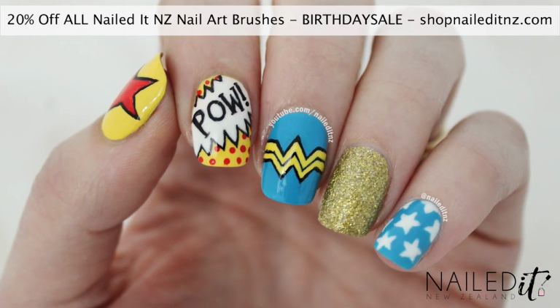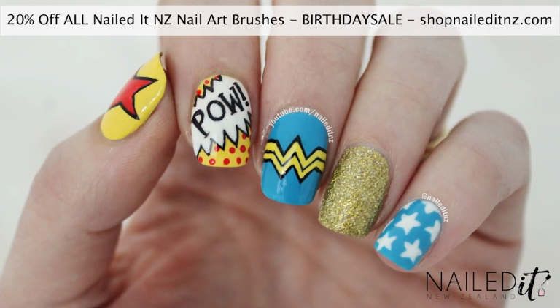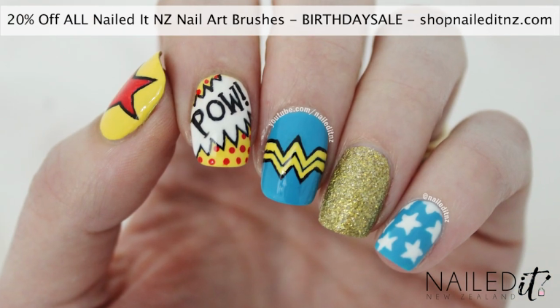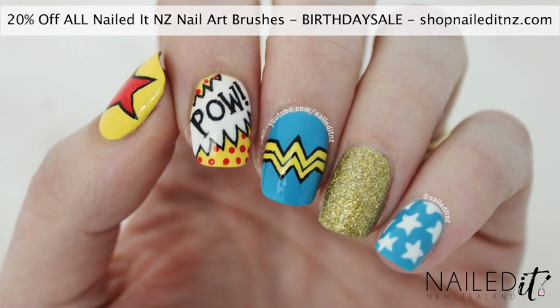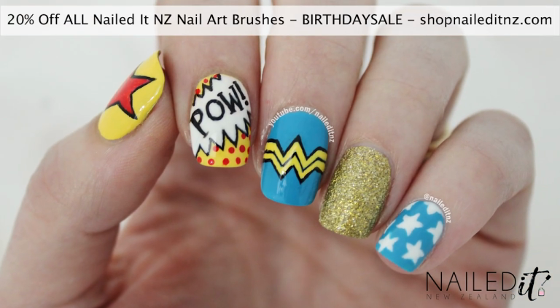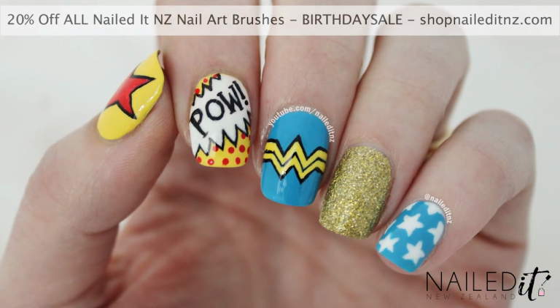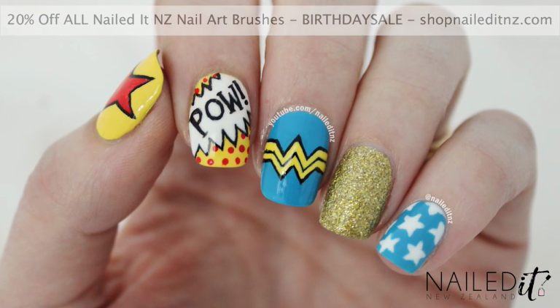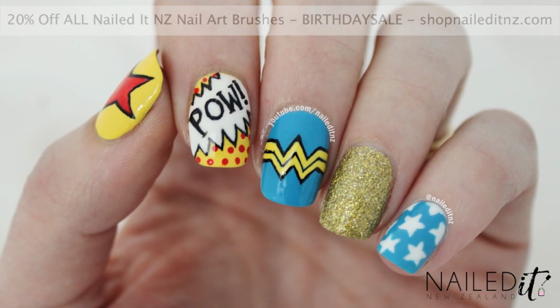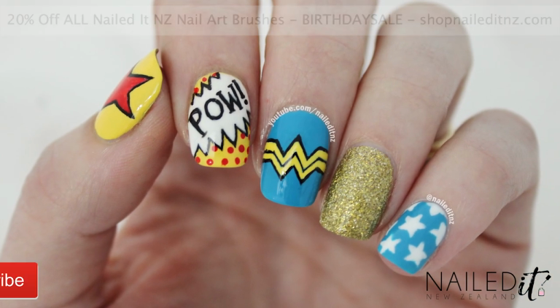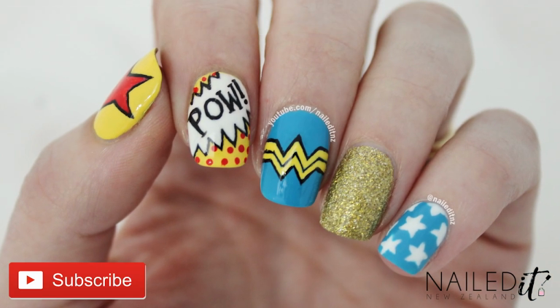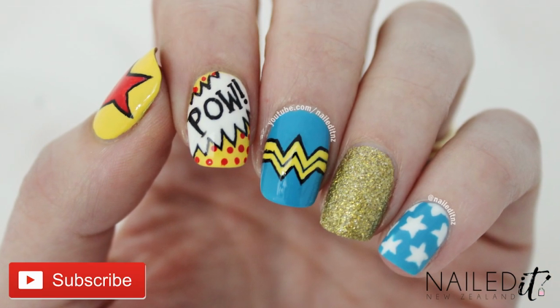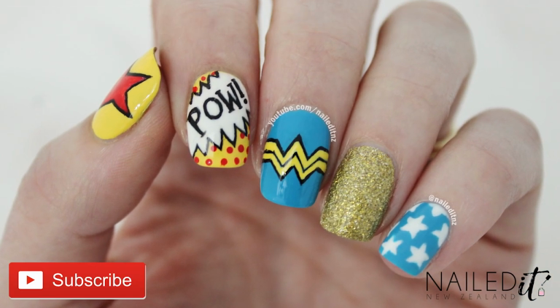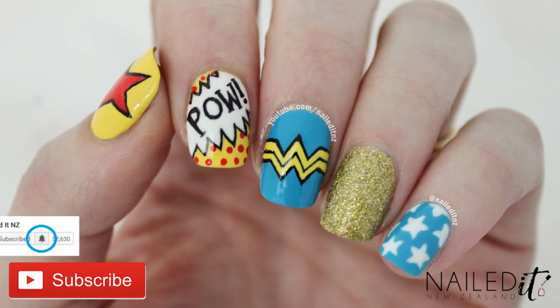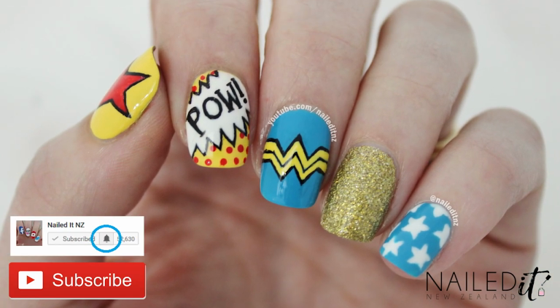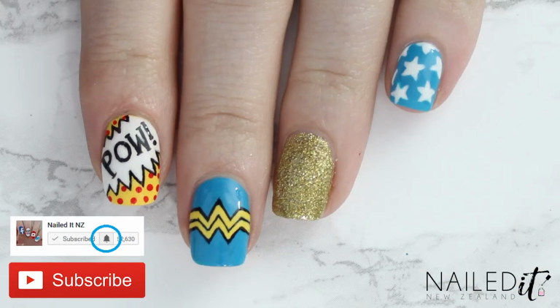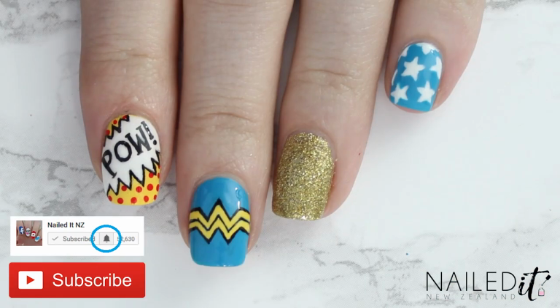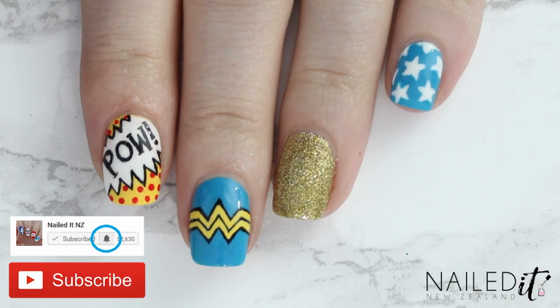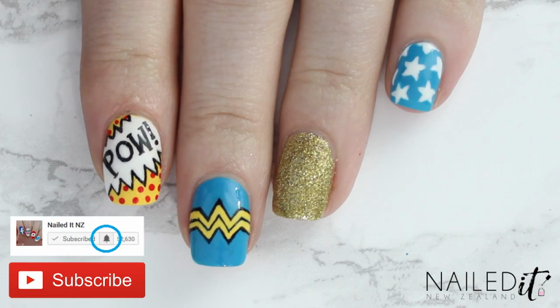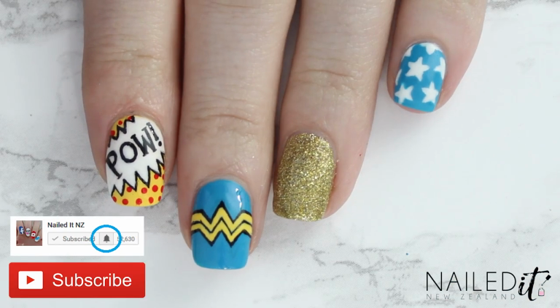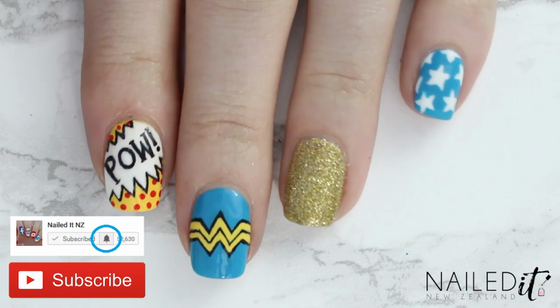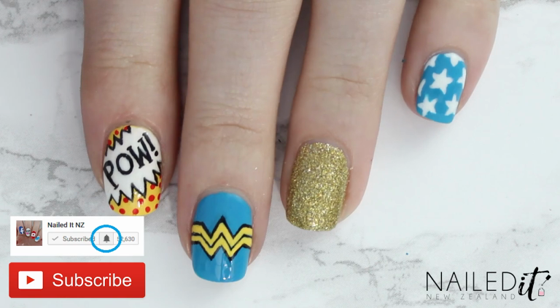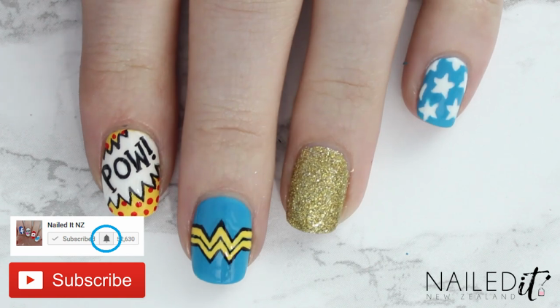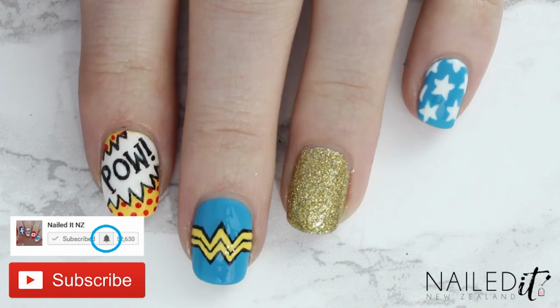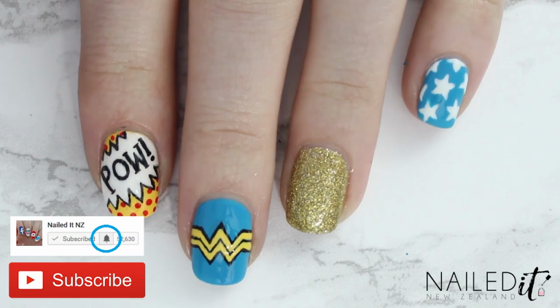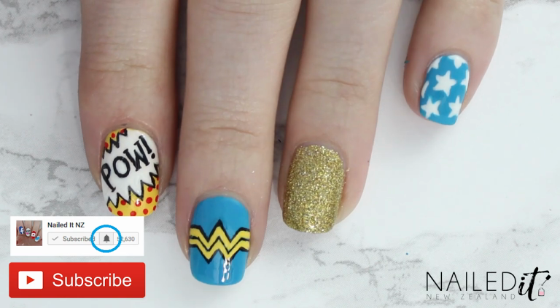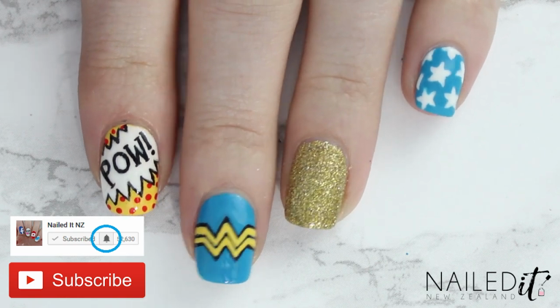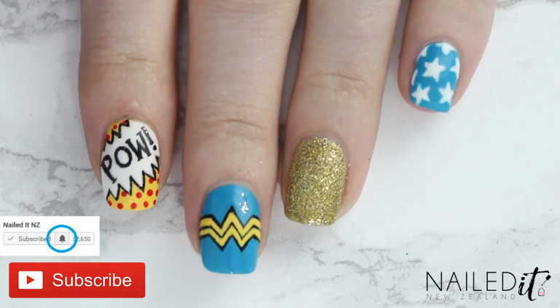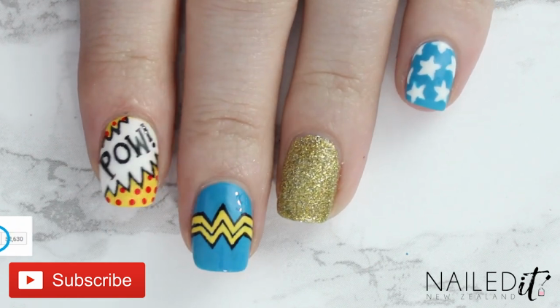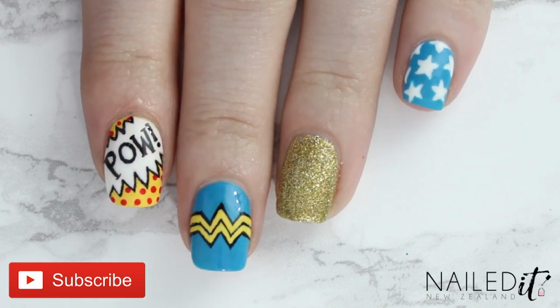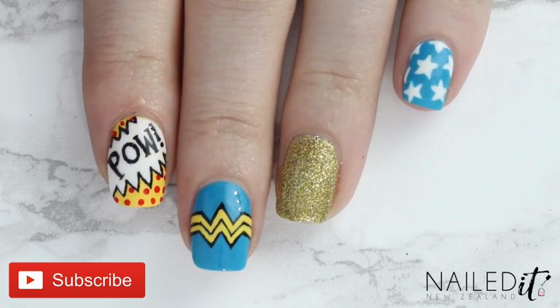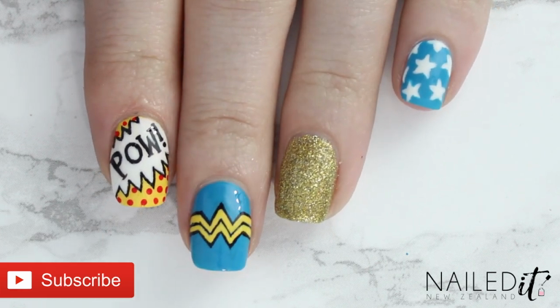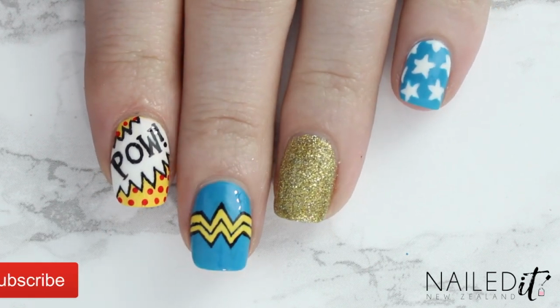Thanks for watching, please subscribe, get notifications and thumbs up and I hope you enjoy this video.